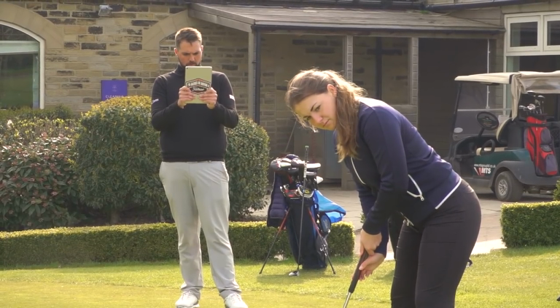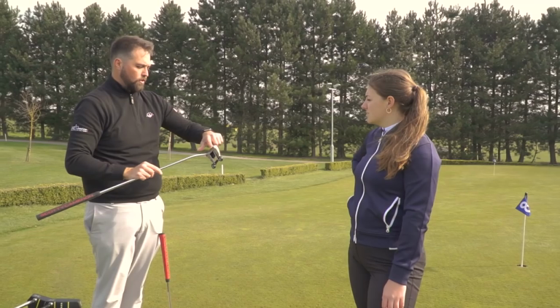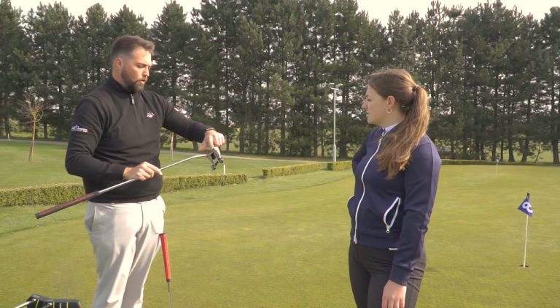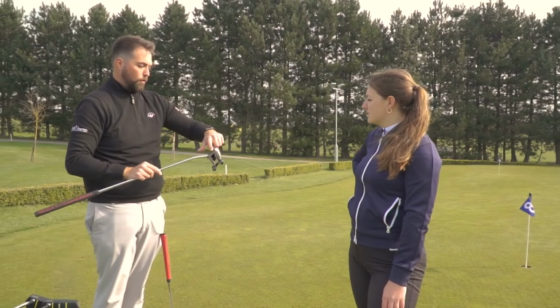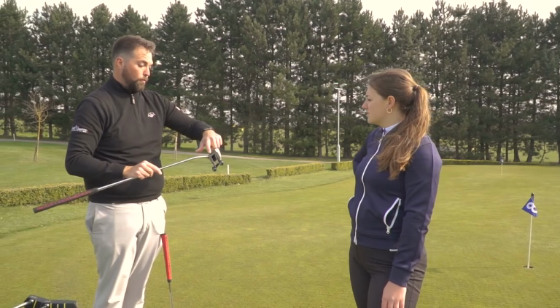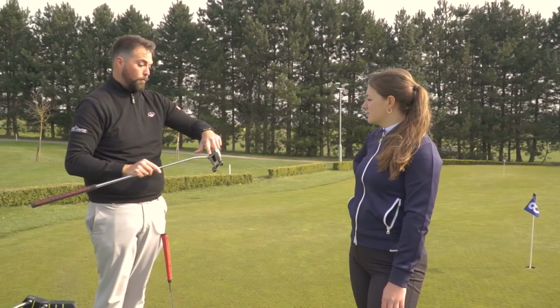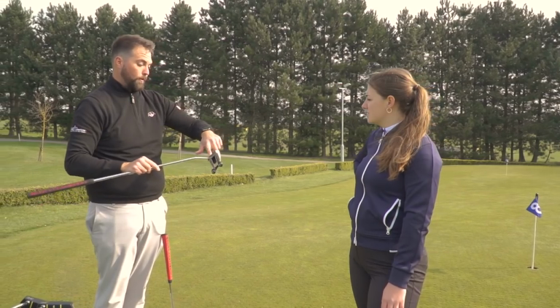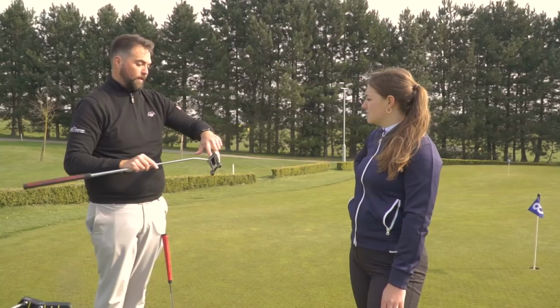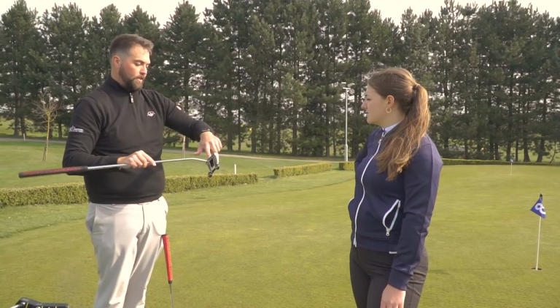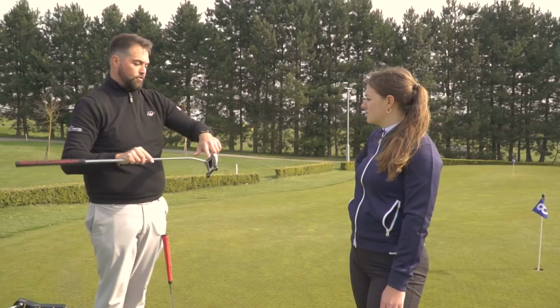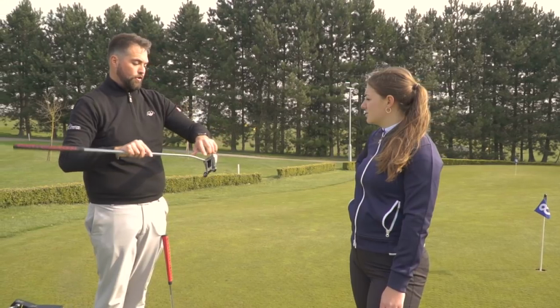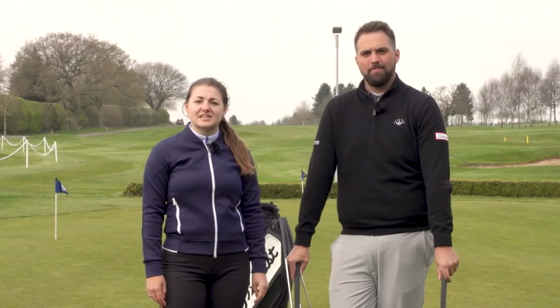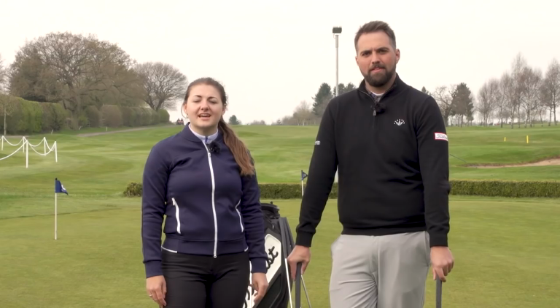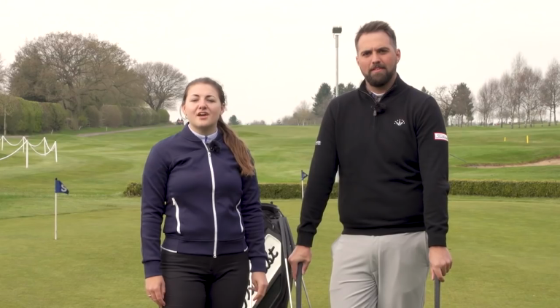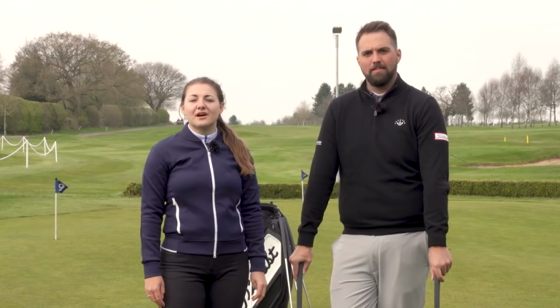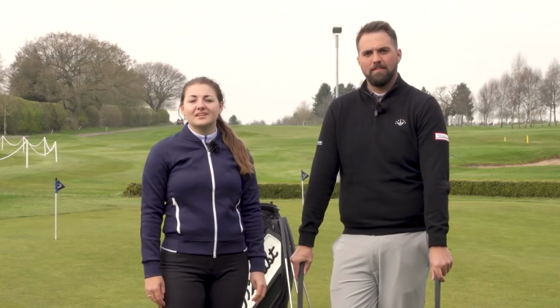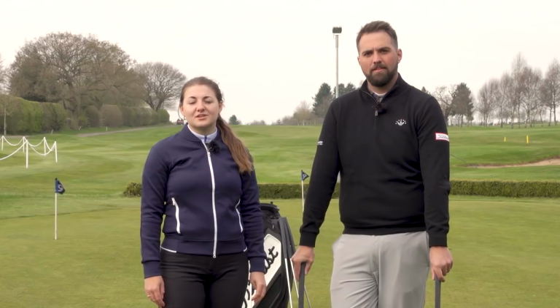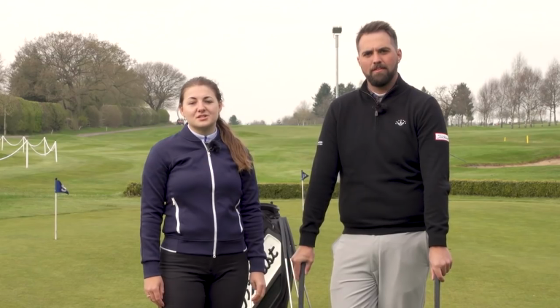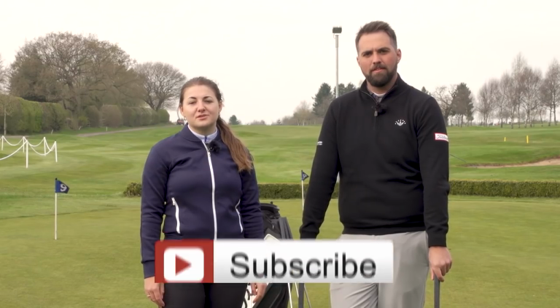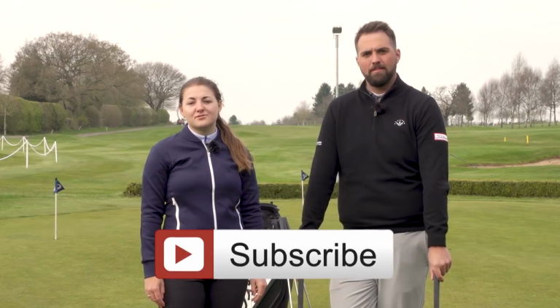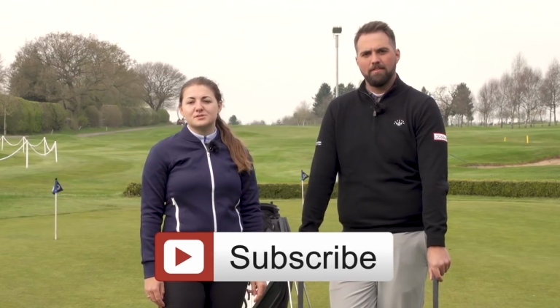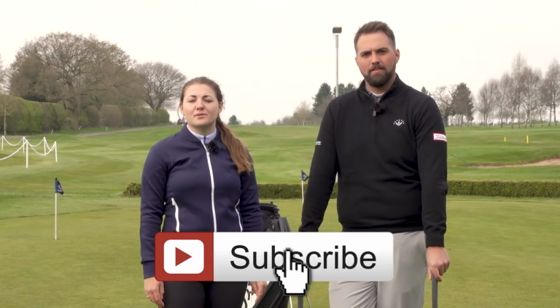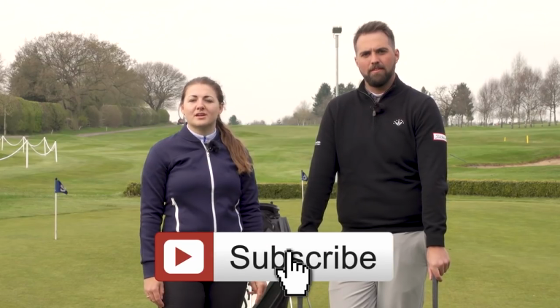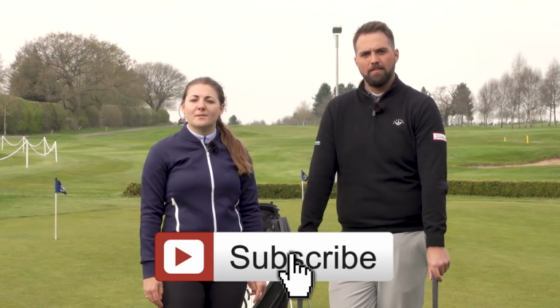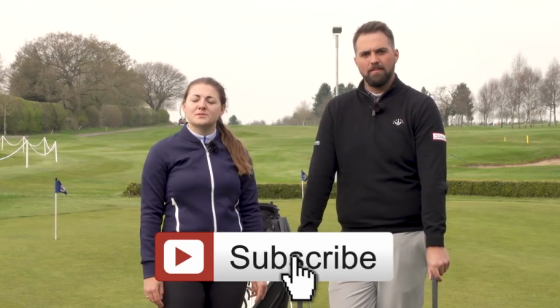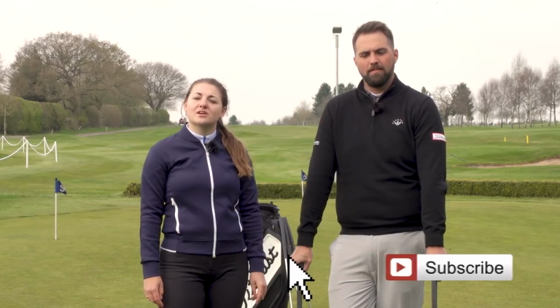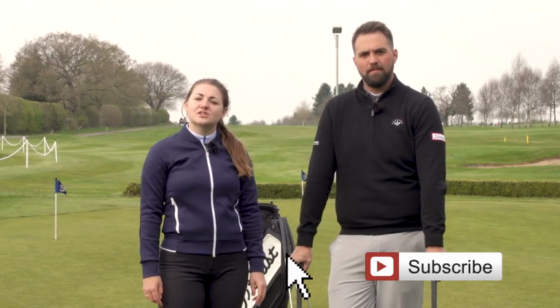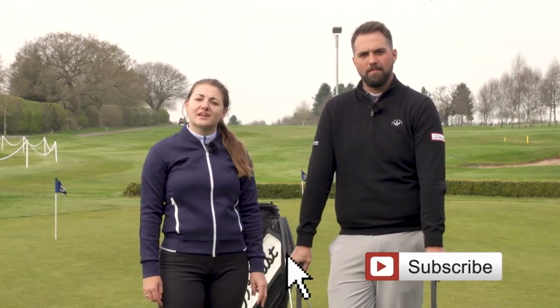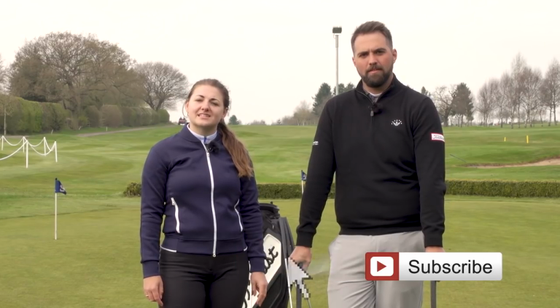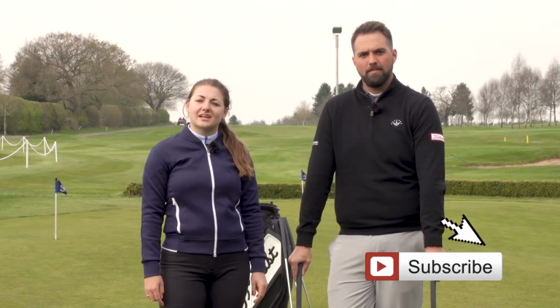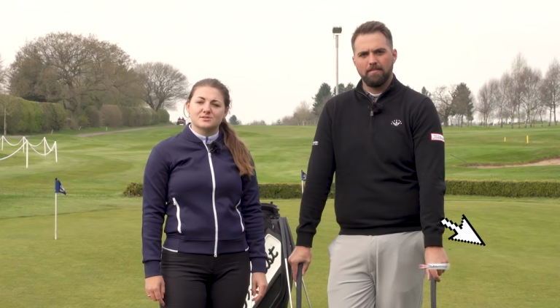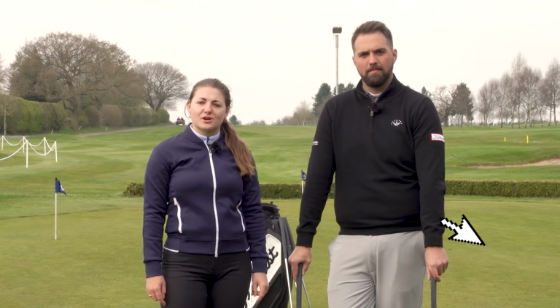Thanks for that, Nick, and thanks to Leeds Golf Centre for hosting us today. If you have any questions, feel free to put them in the comments below, and don't forget to like and subscribe.